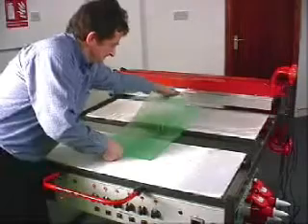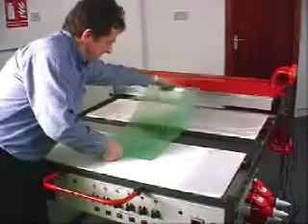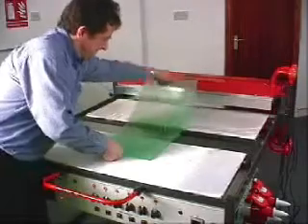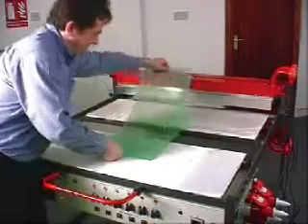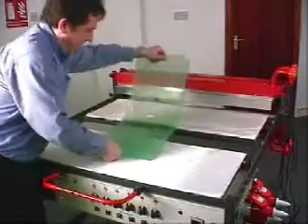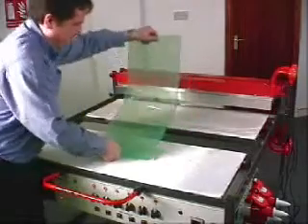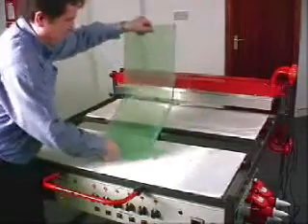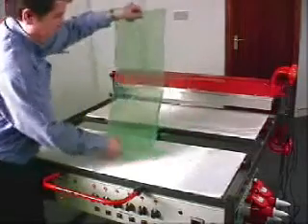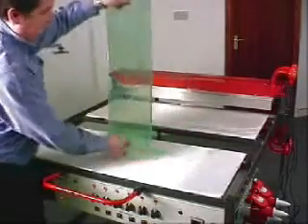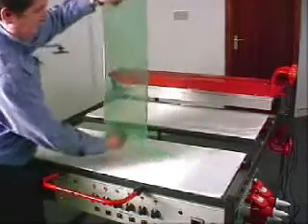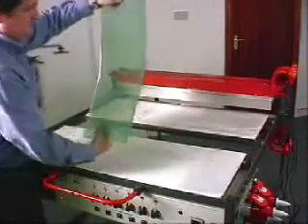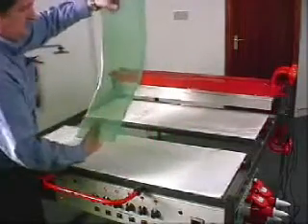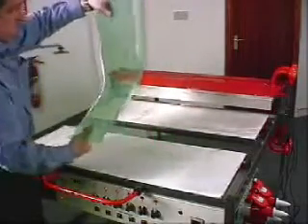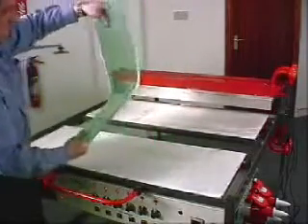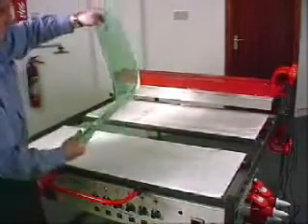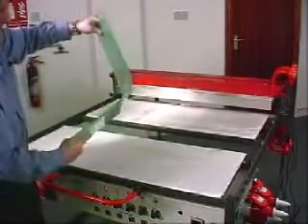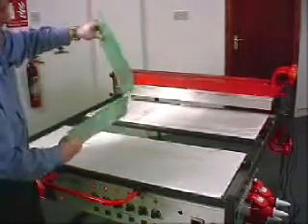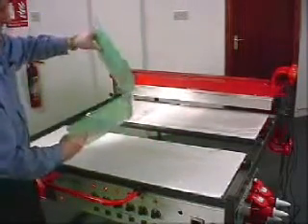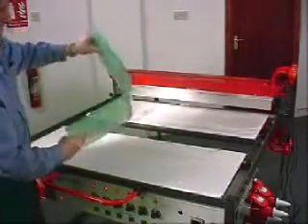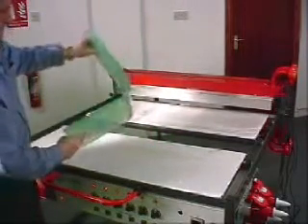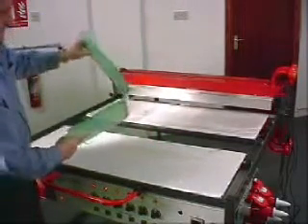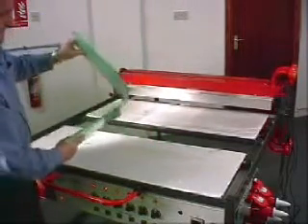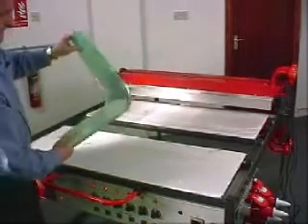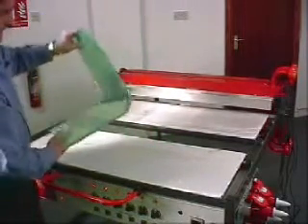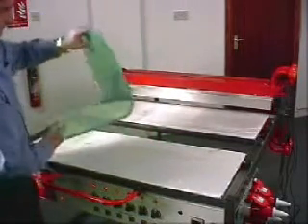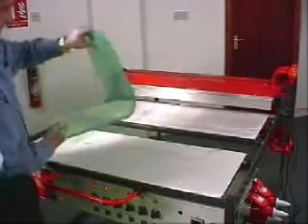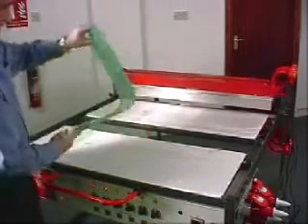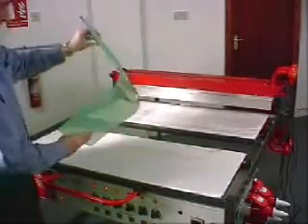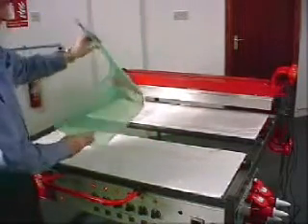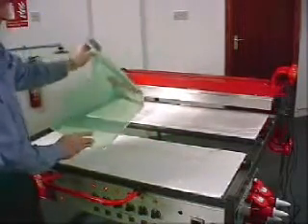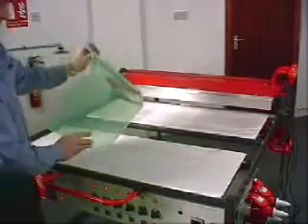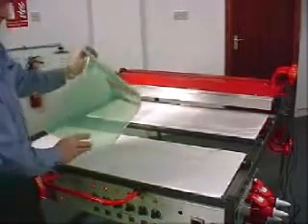When the material is taken off the table and folded, a large radius is formed.